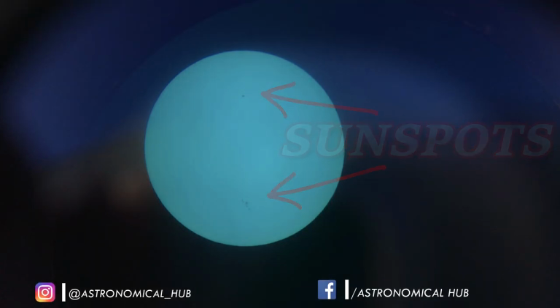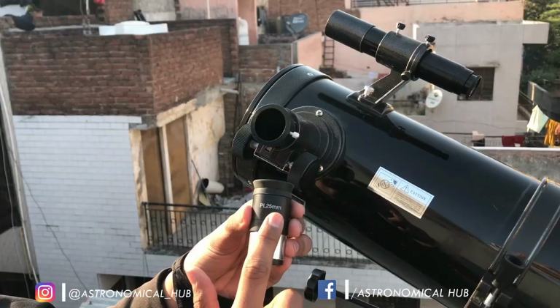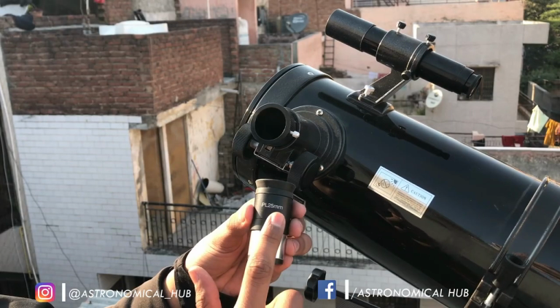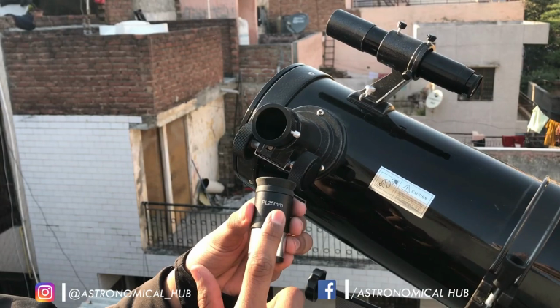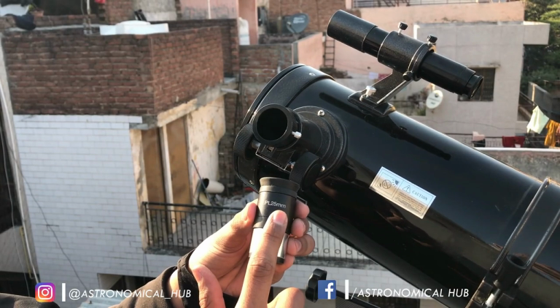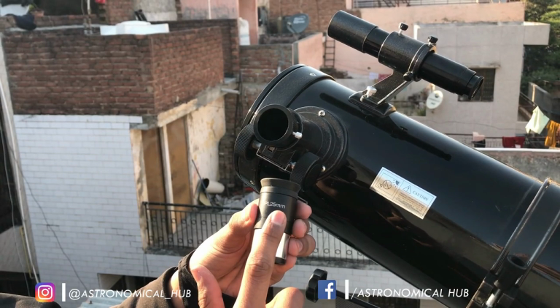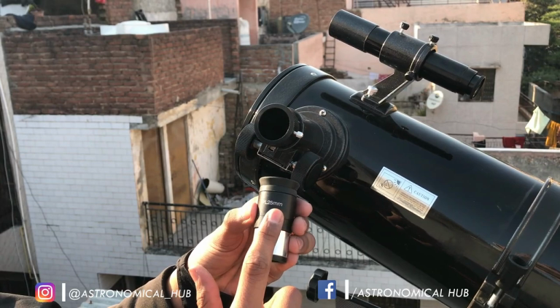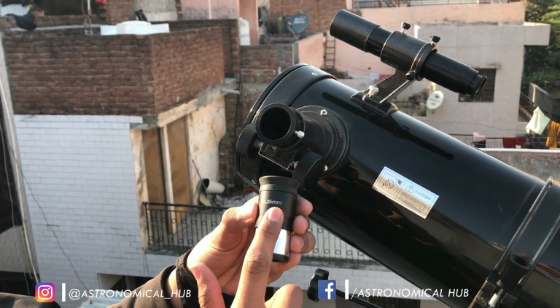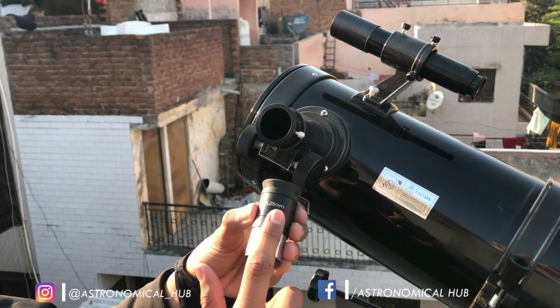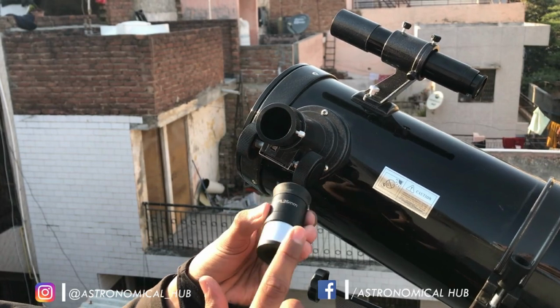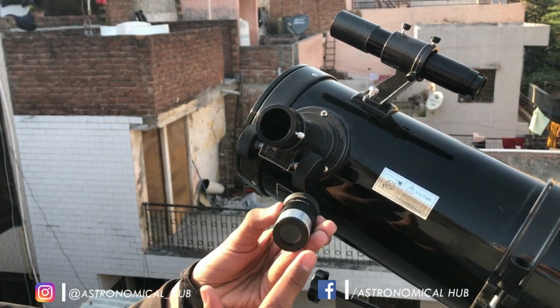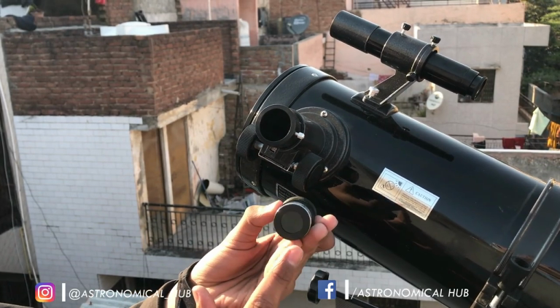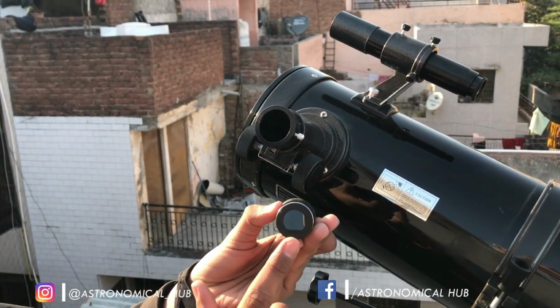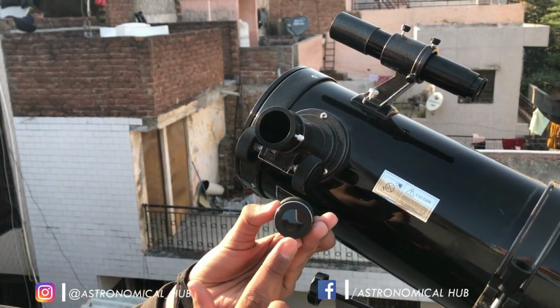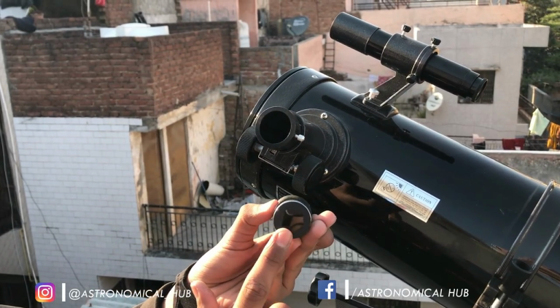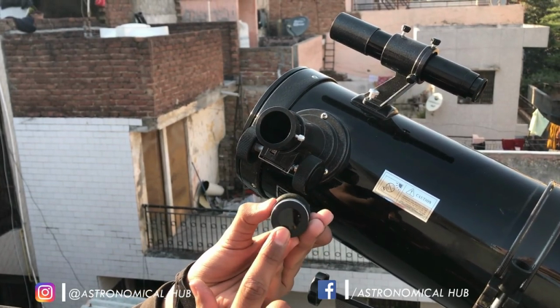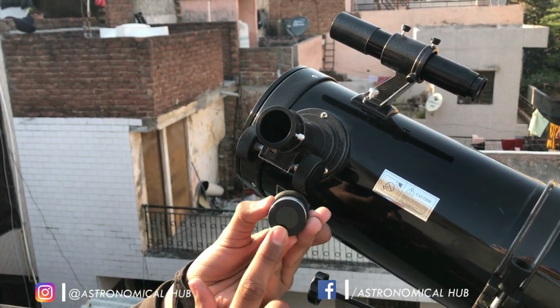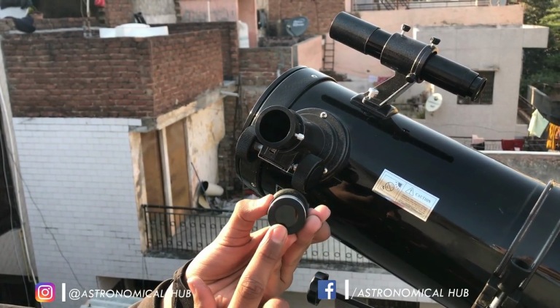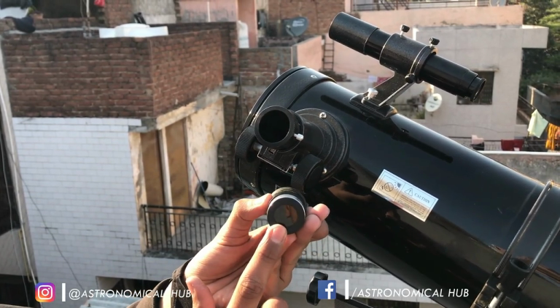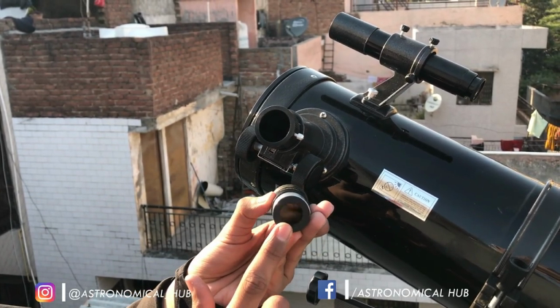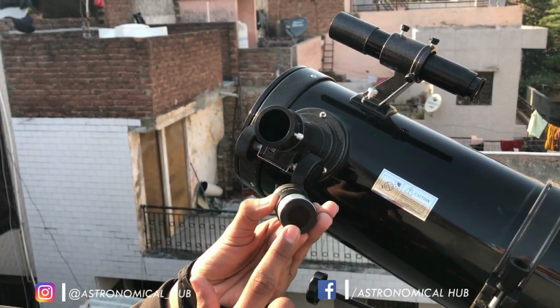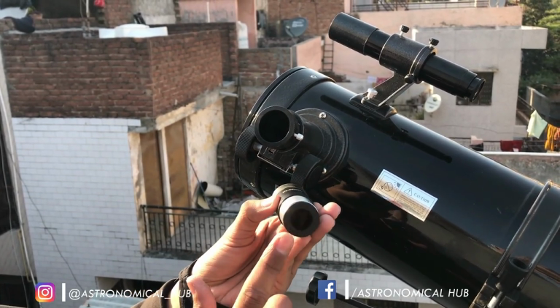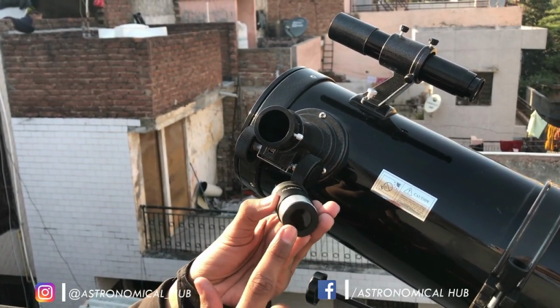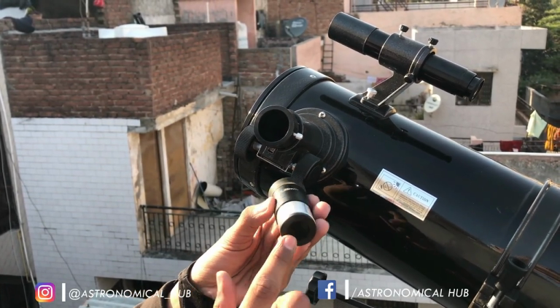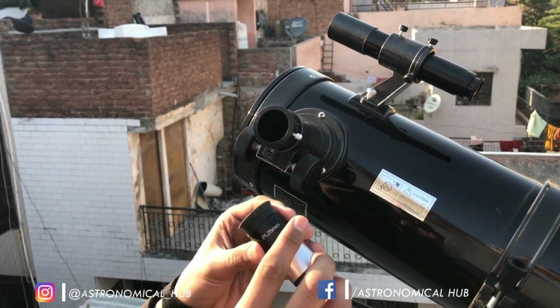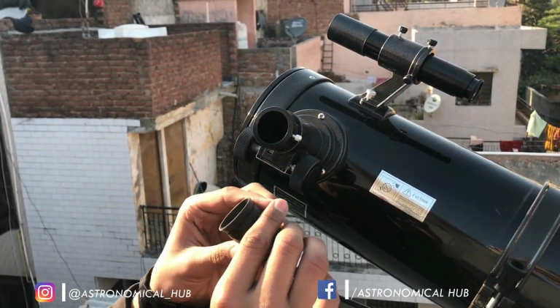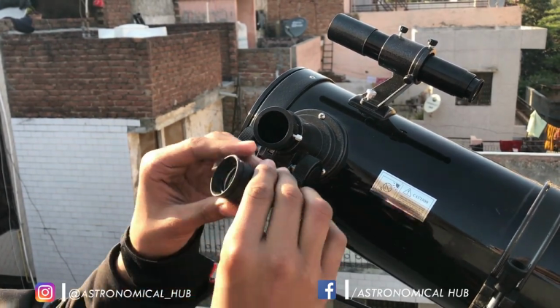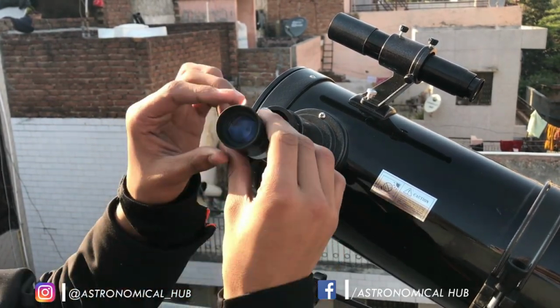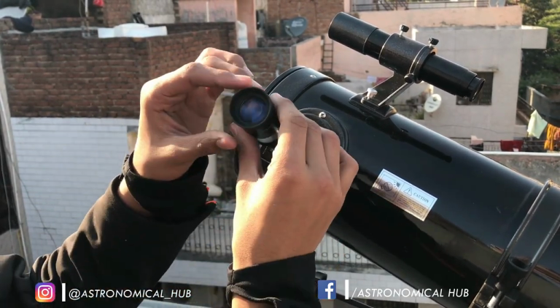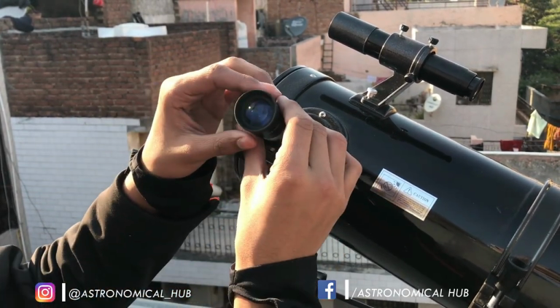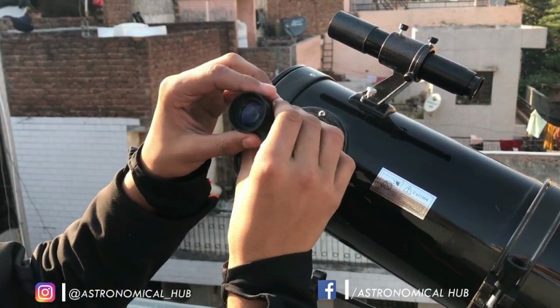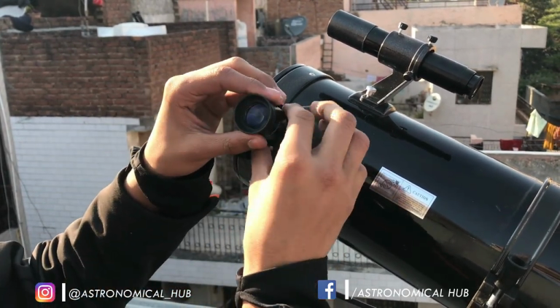So for the last view, I have mounted an IP solar filter. So let's take a view with this also.